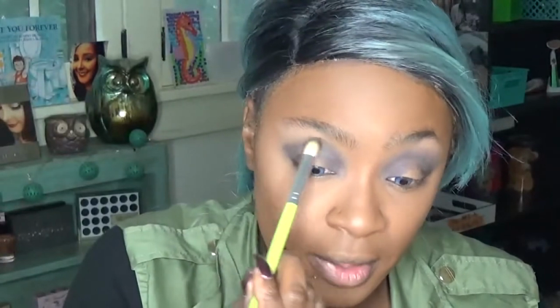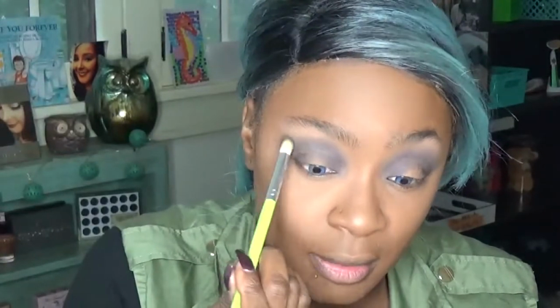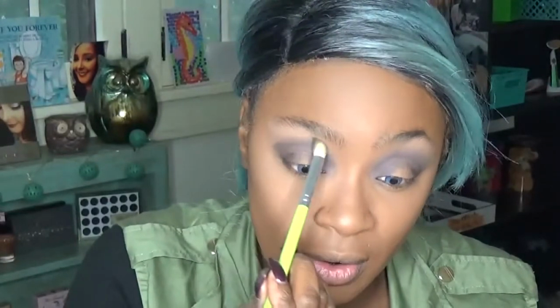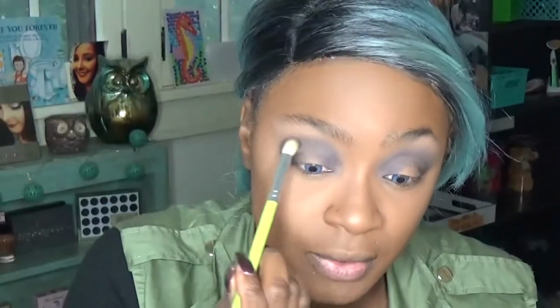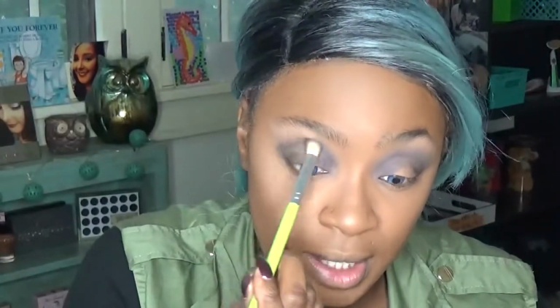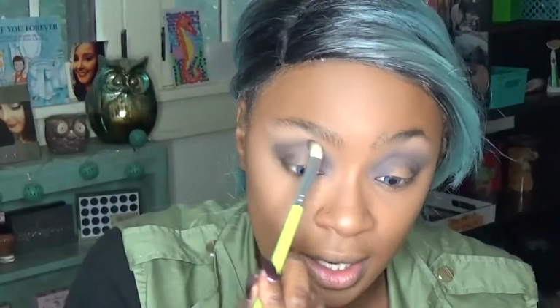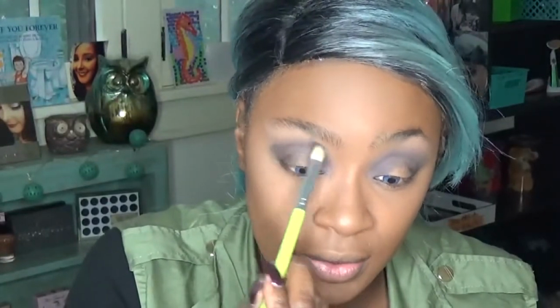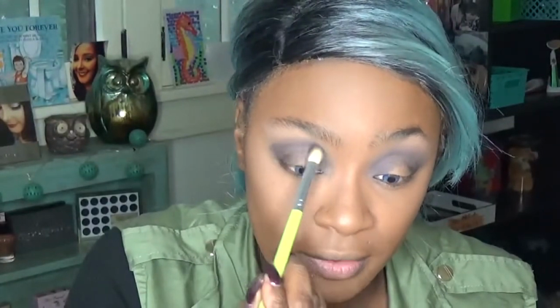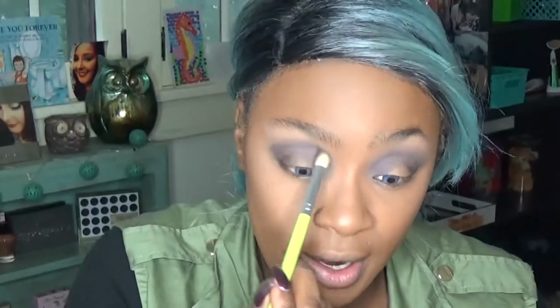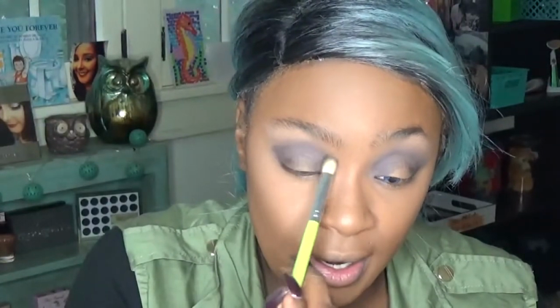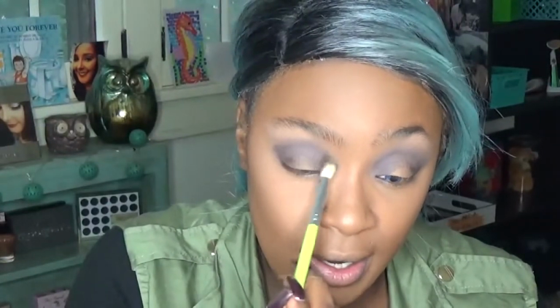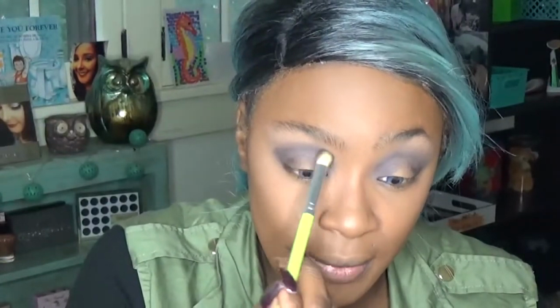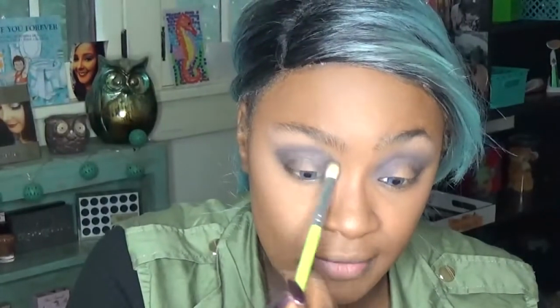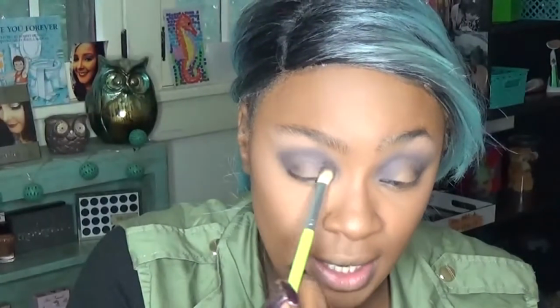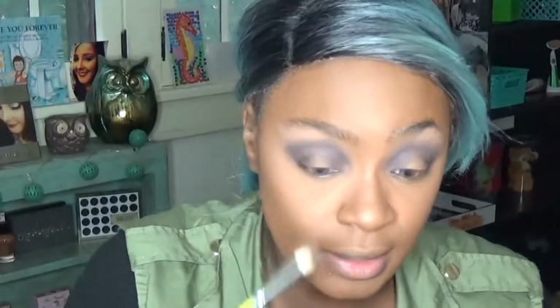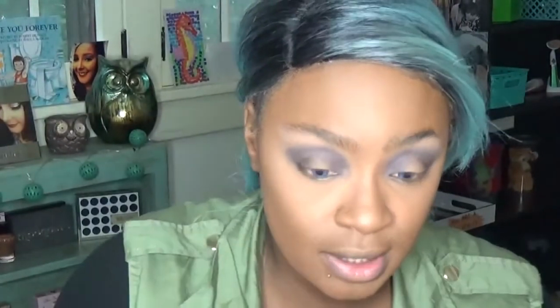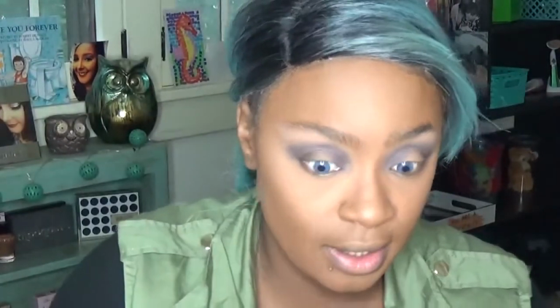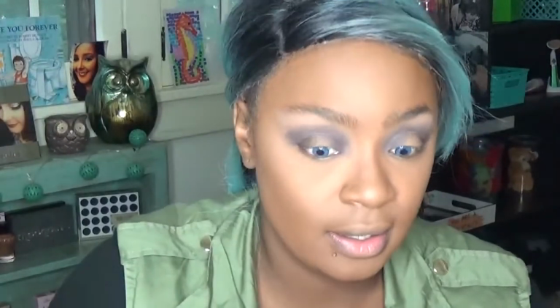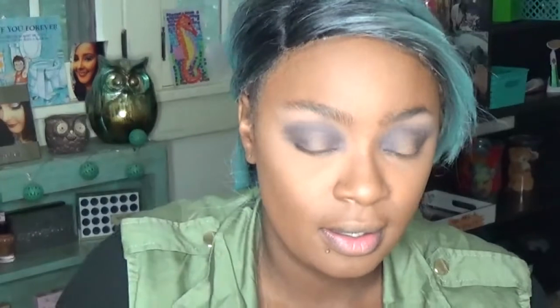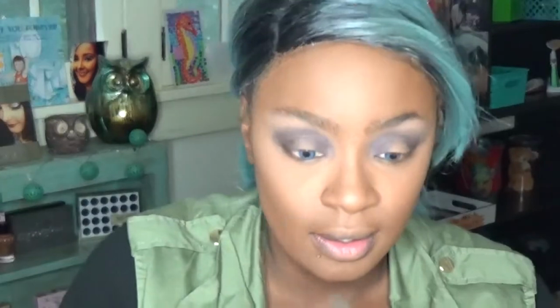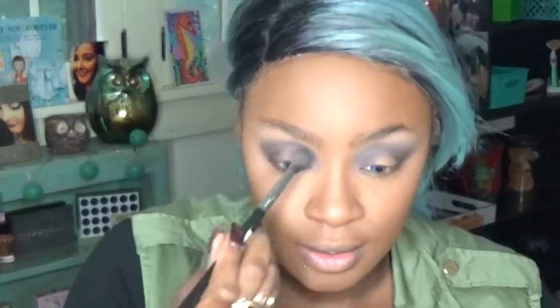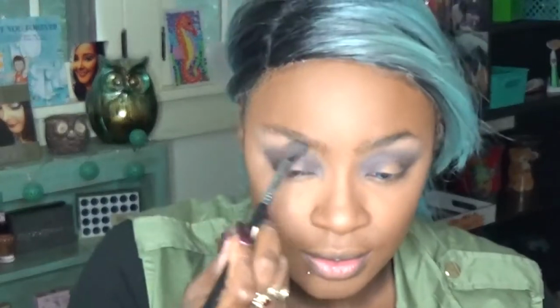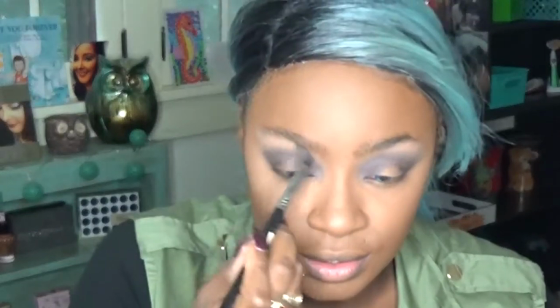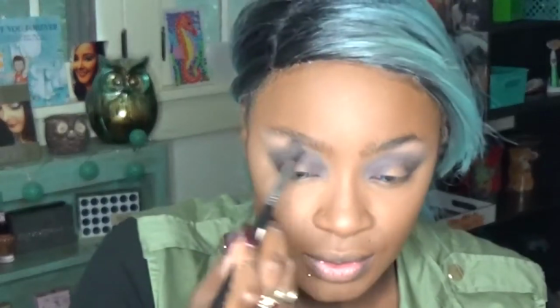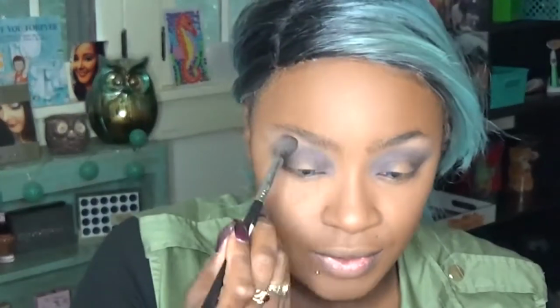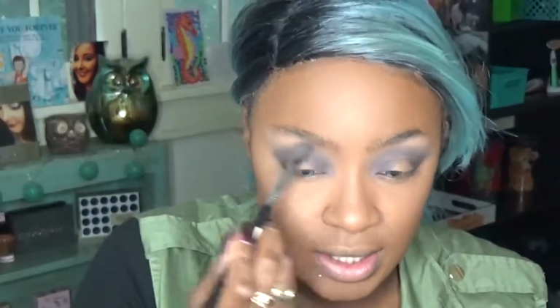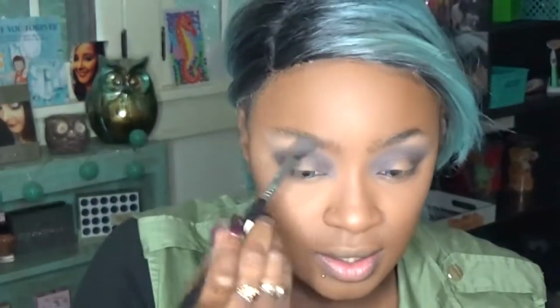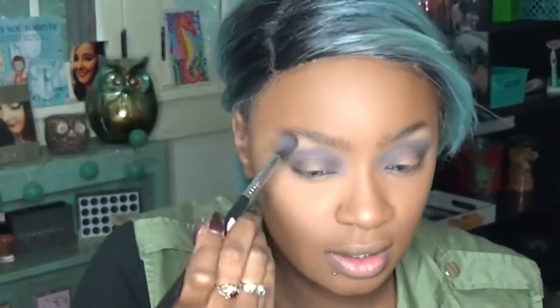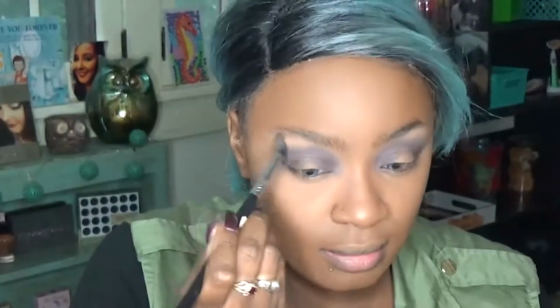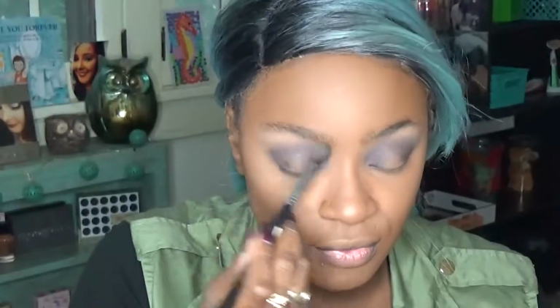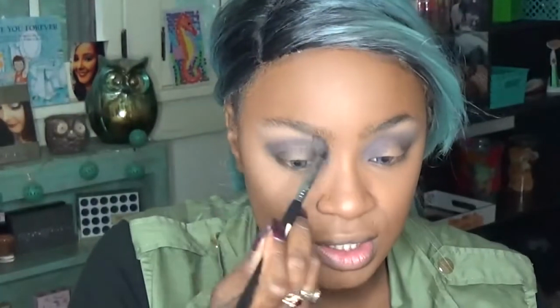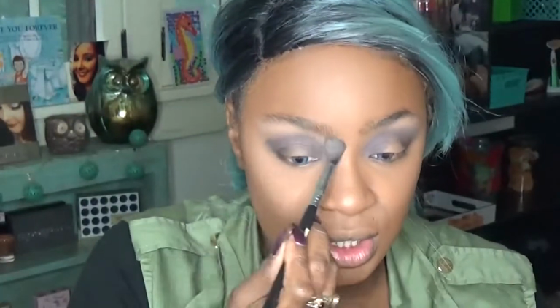I do recommend — I always say — putting your eyeshadow on first. But on Makeup Mondays I usually film them on the weekend or like a Friday, and I don't have time to do all of that, so I already have my face done.